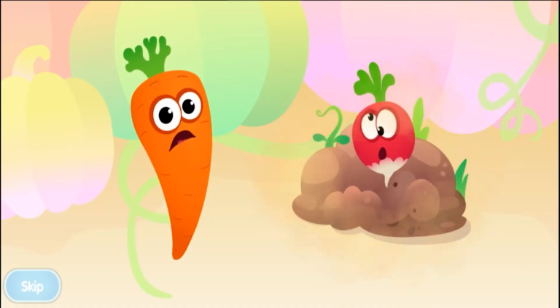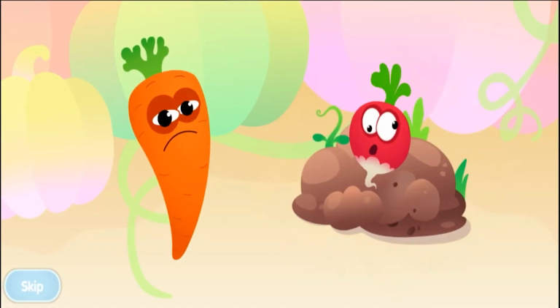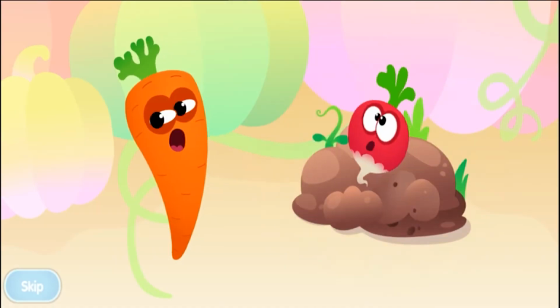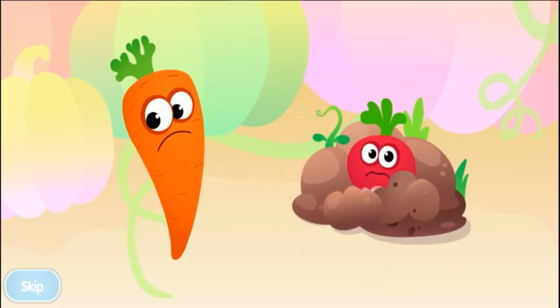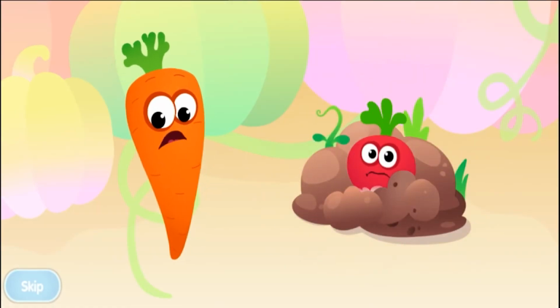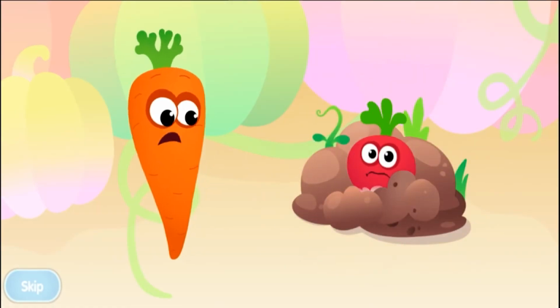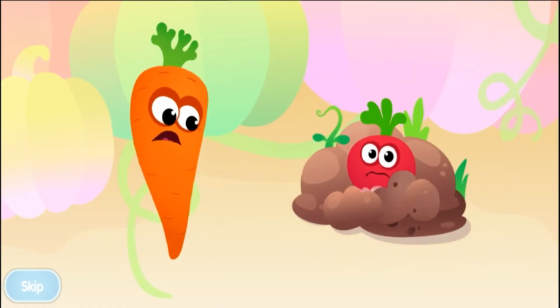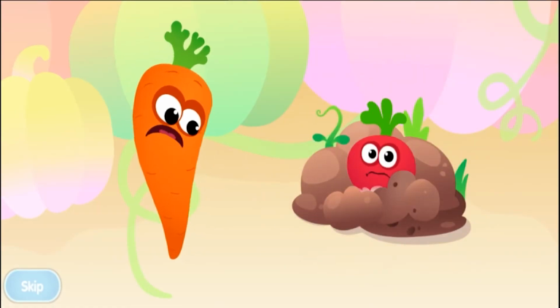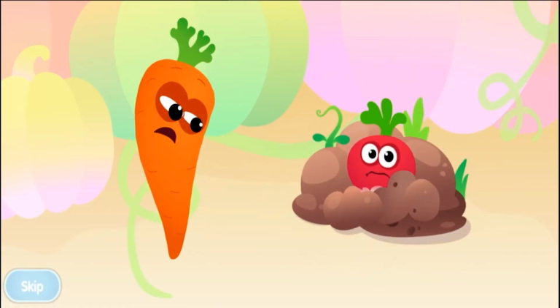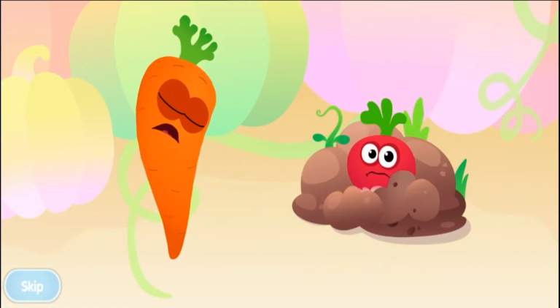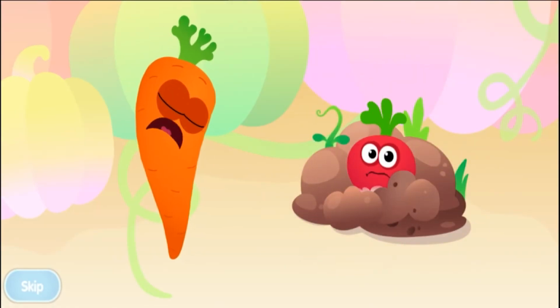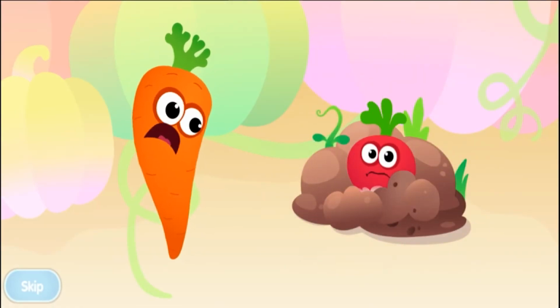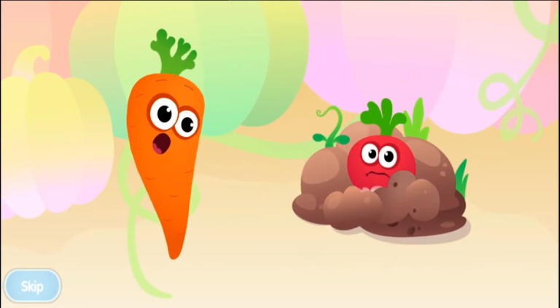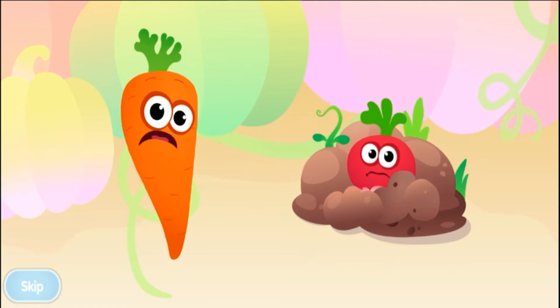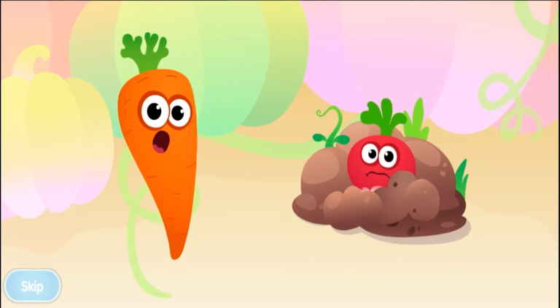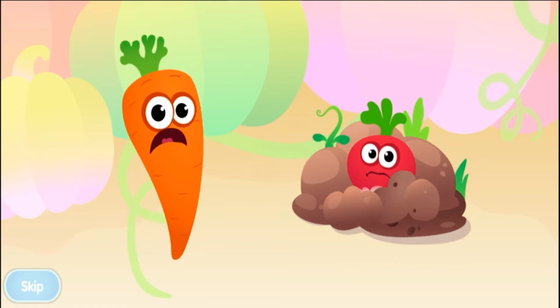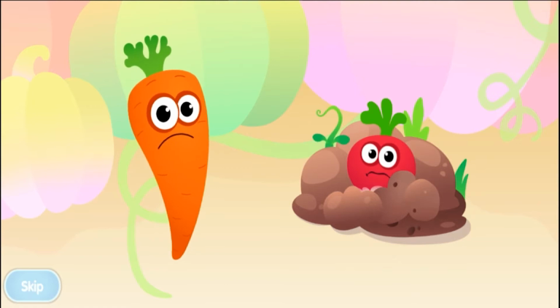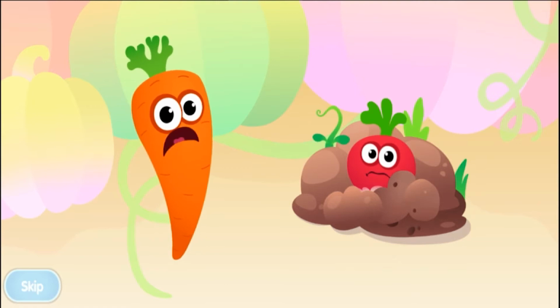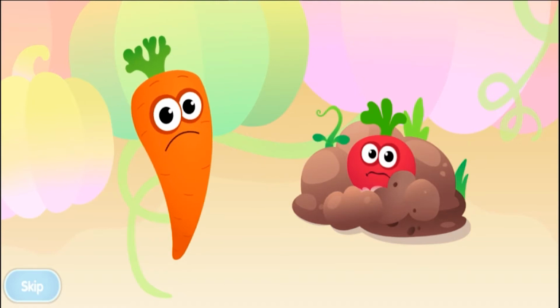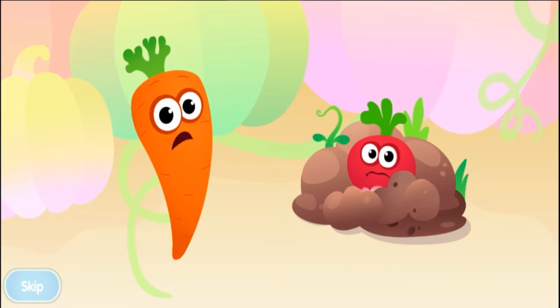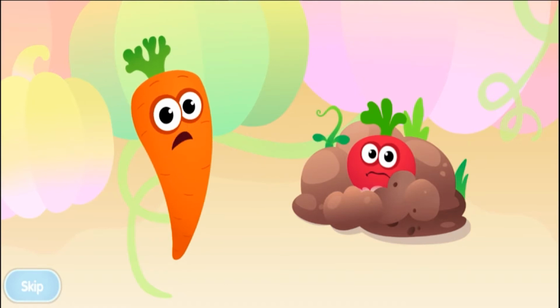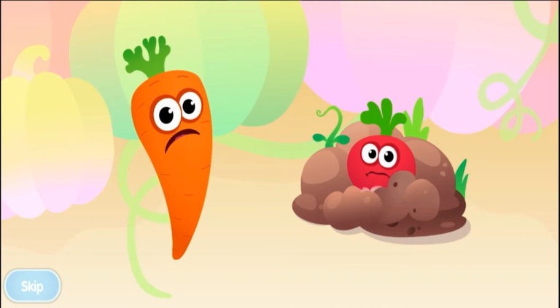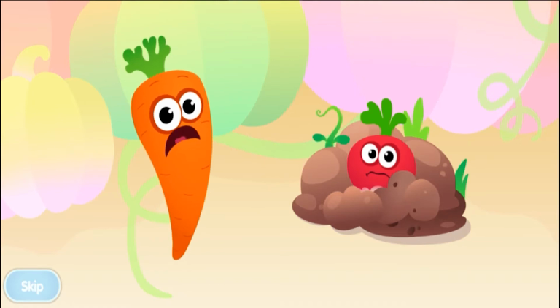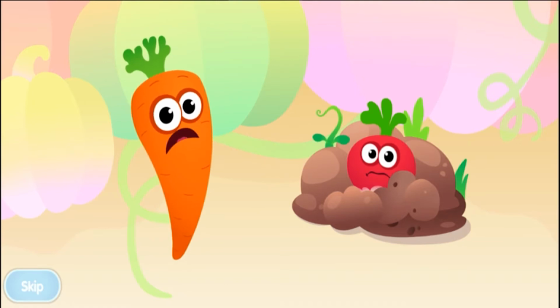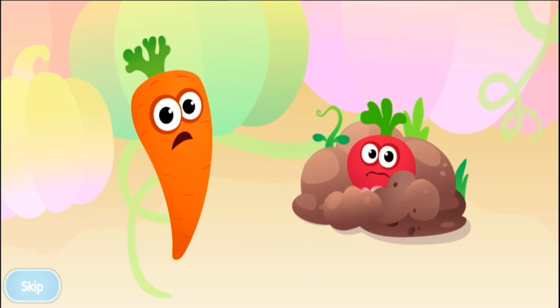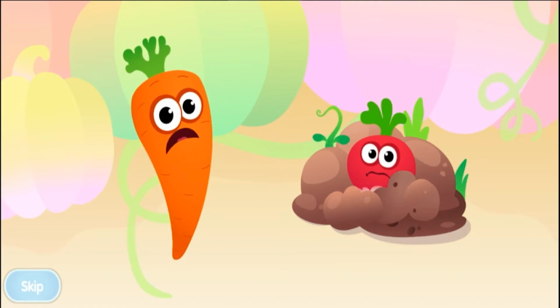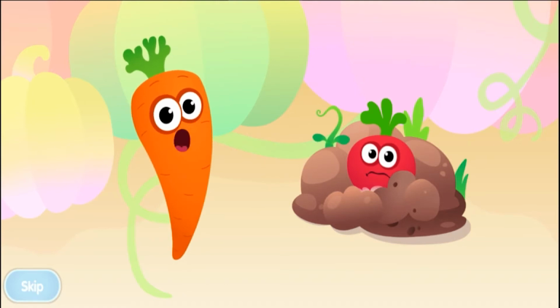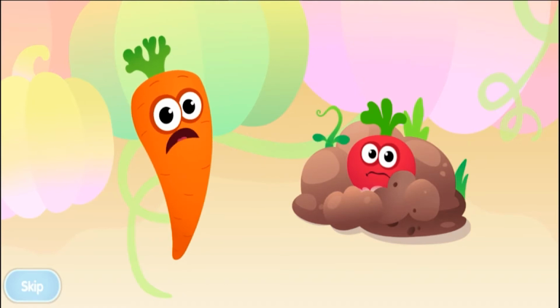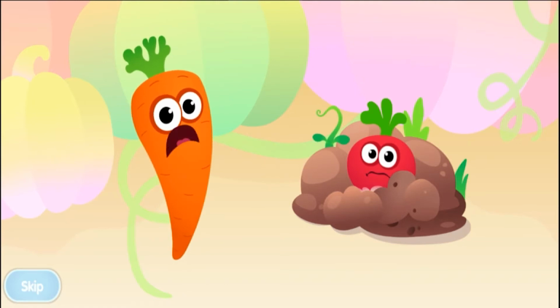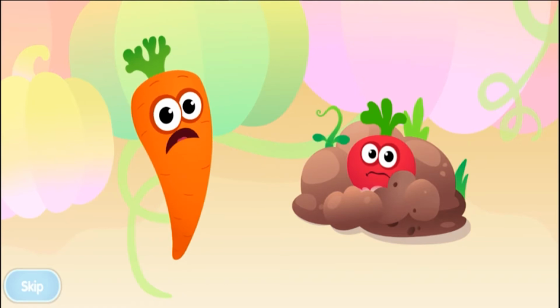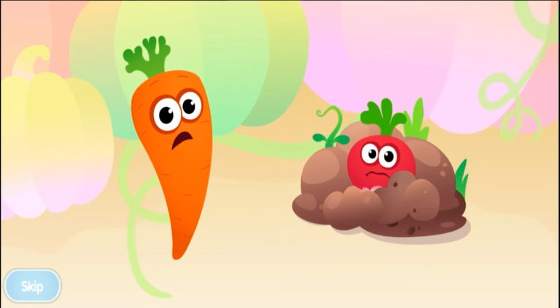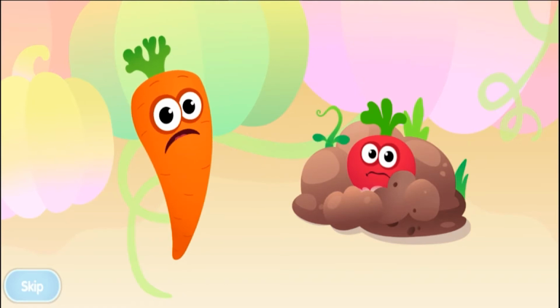Oh, a garden row is no place for a mischievous radish! Quick, let's set them free so they can jump around again.